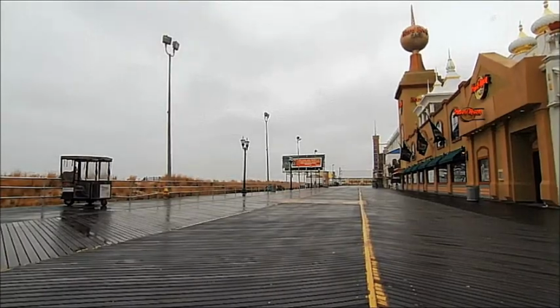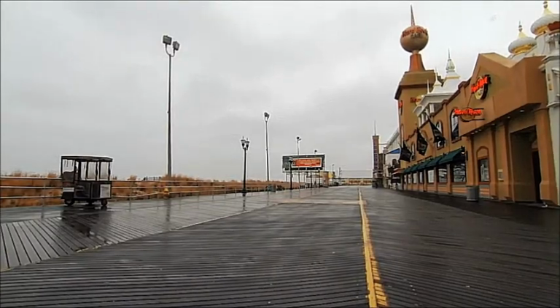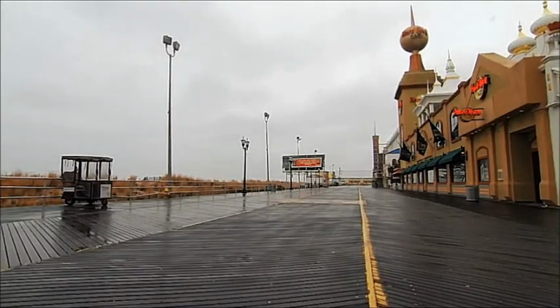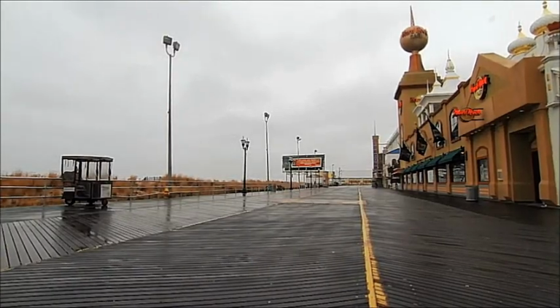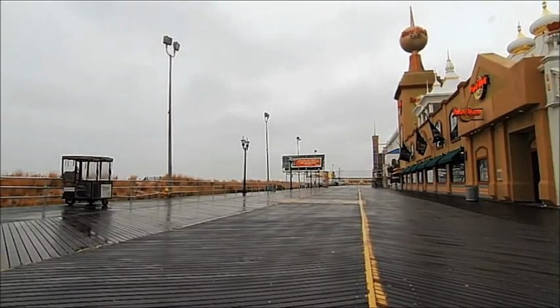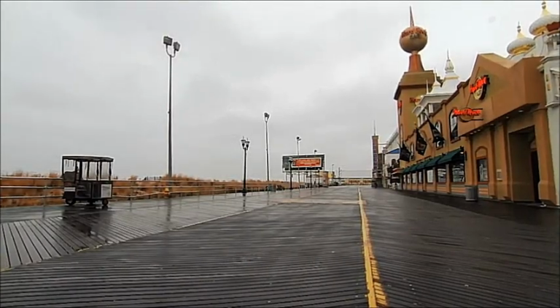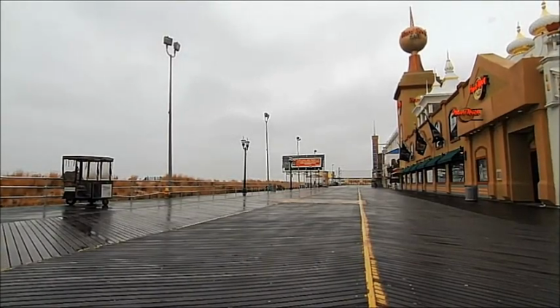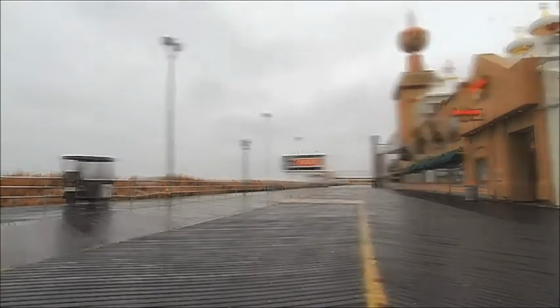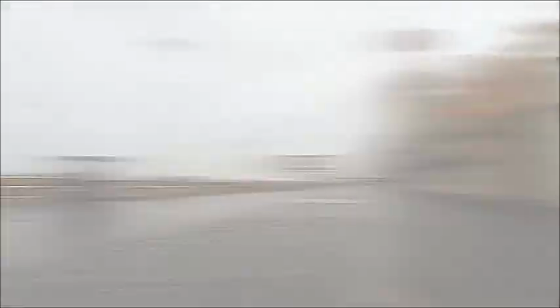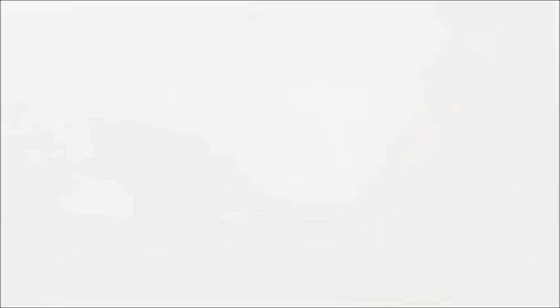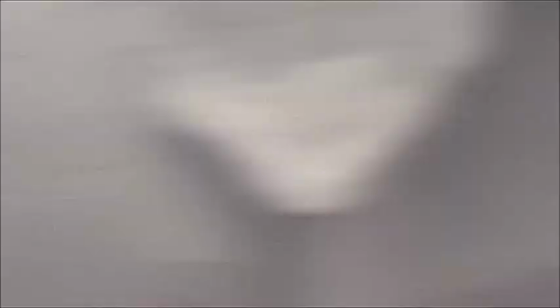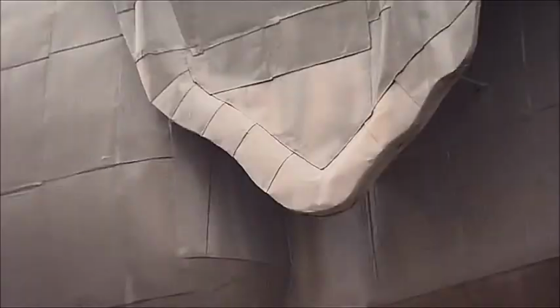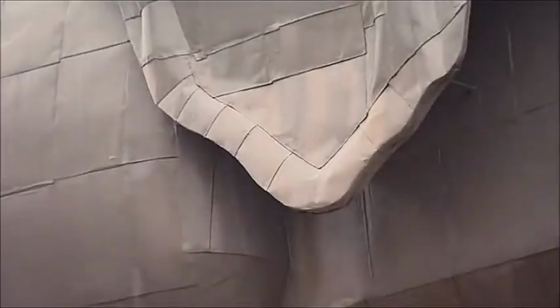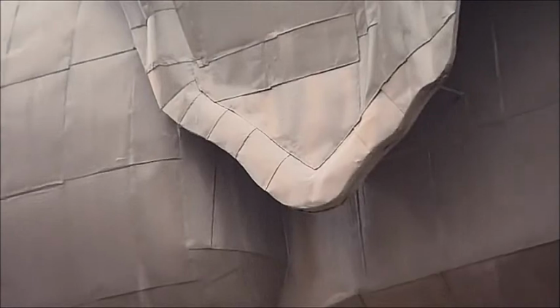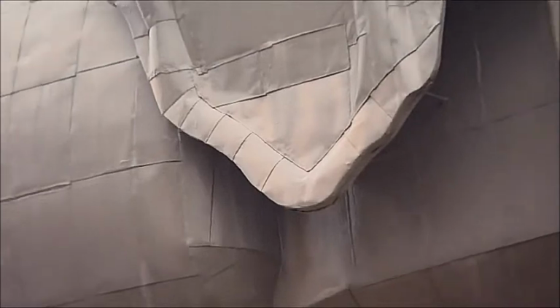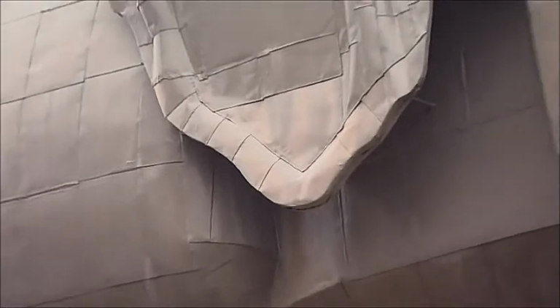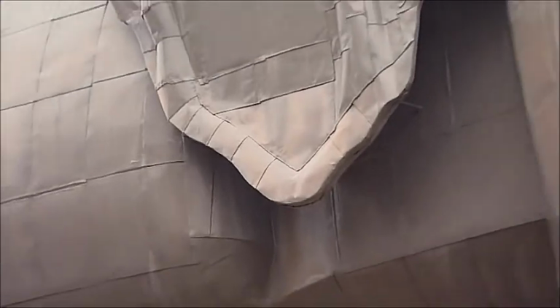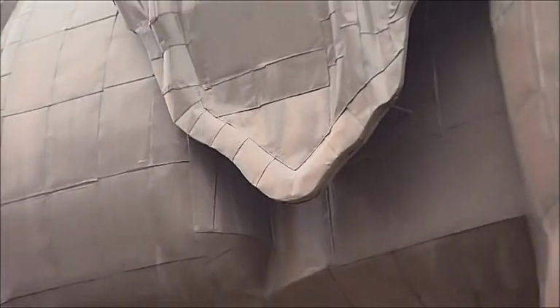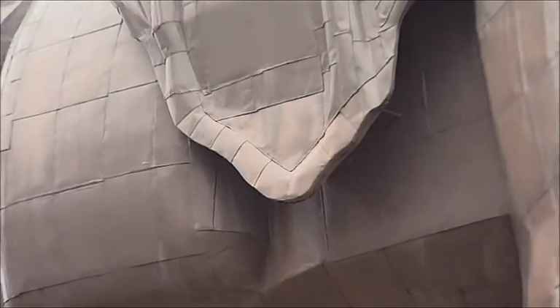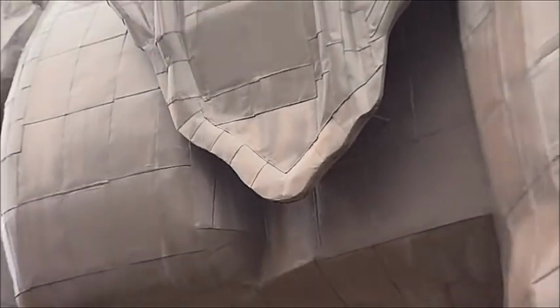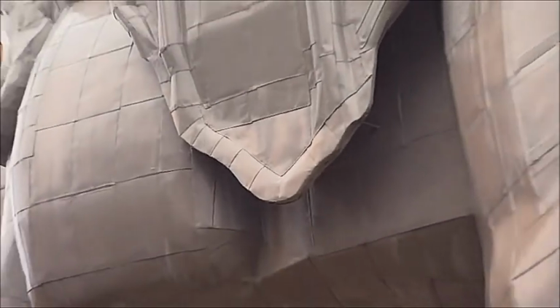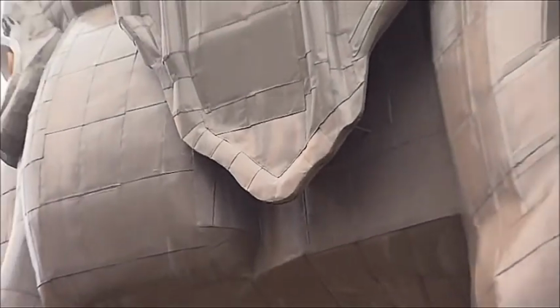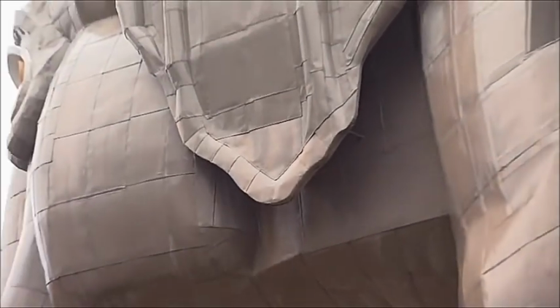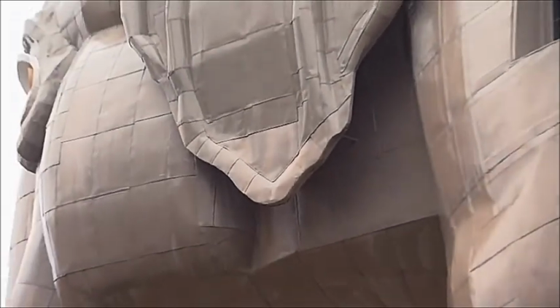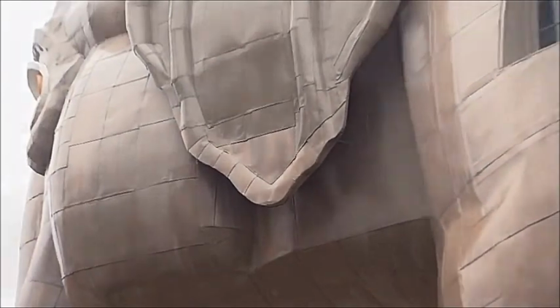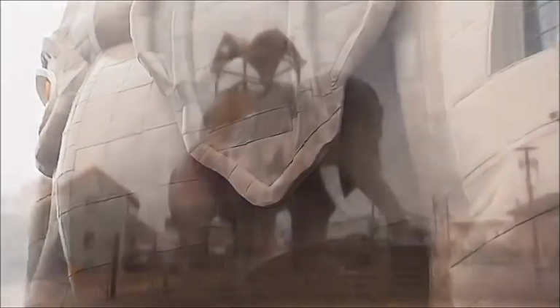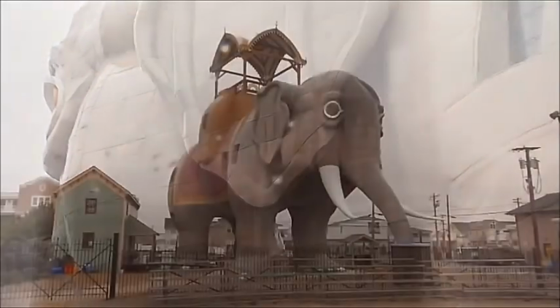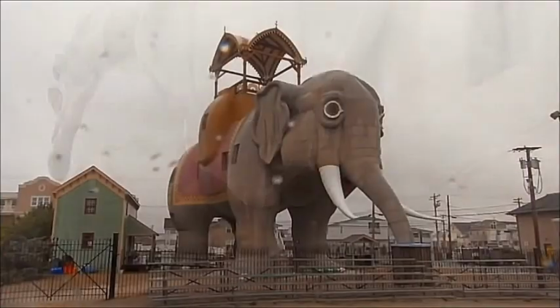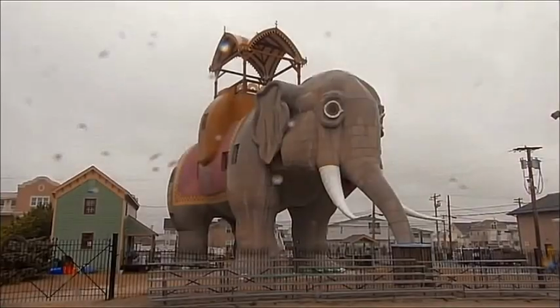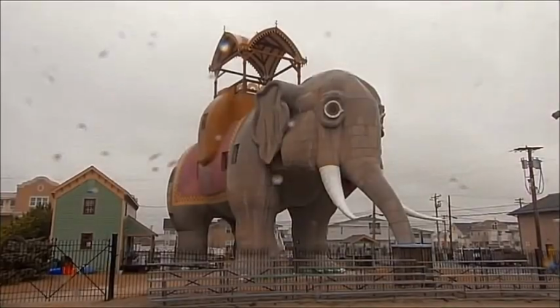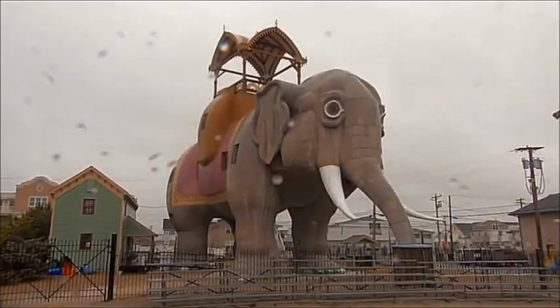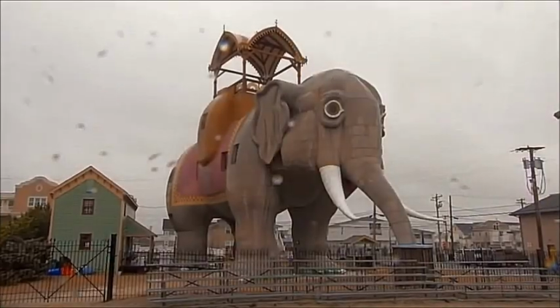In the past, every time Lucy's future was threatened, concerned humans stepped in to save her. Now, she's on her own.